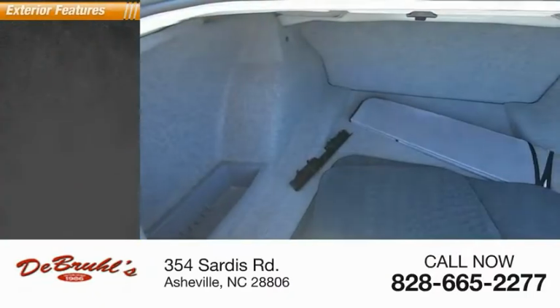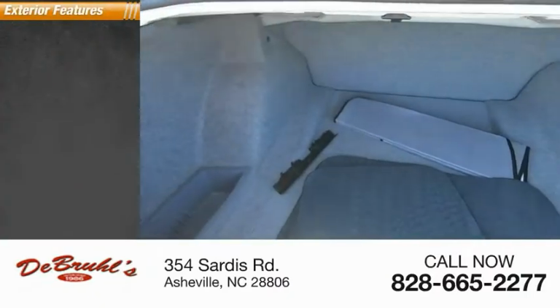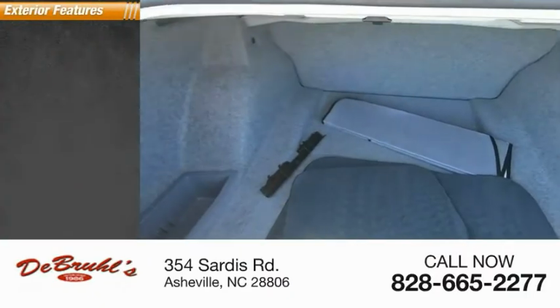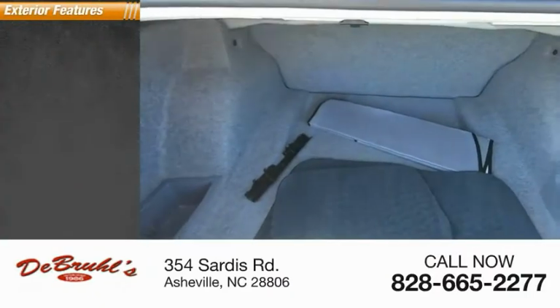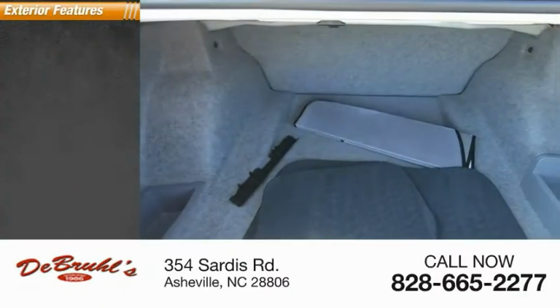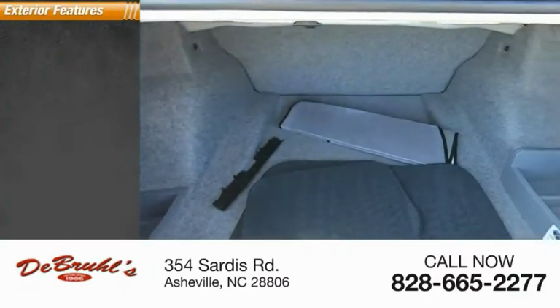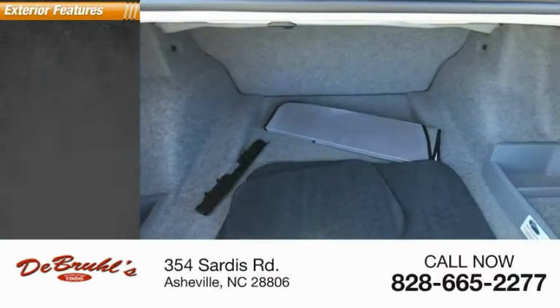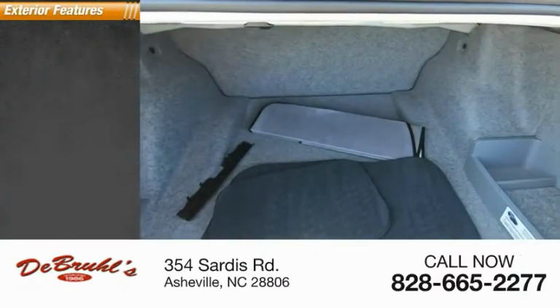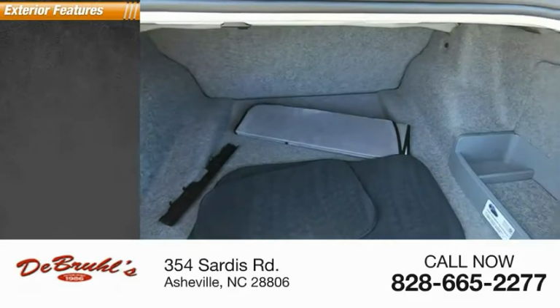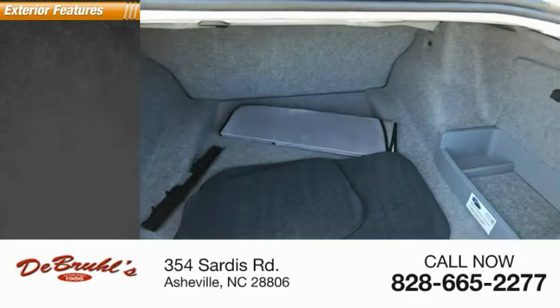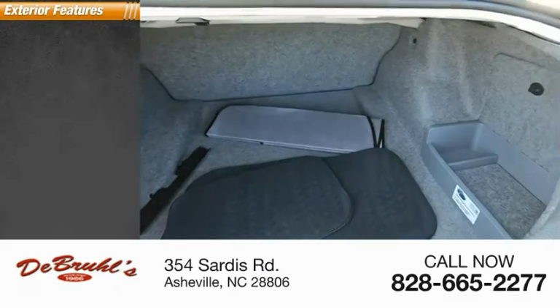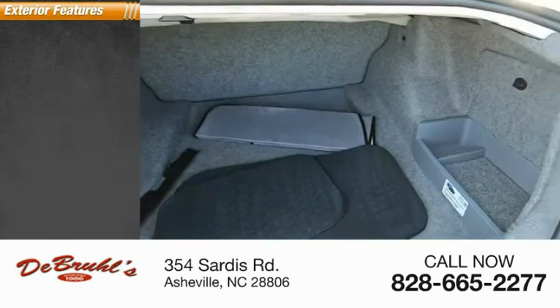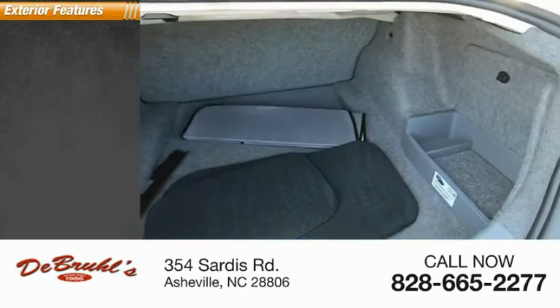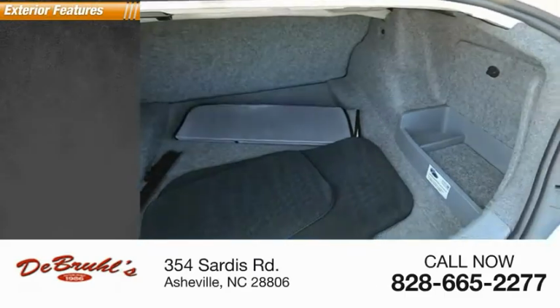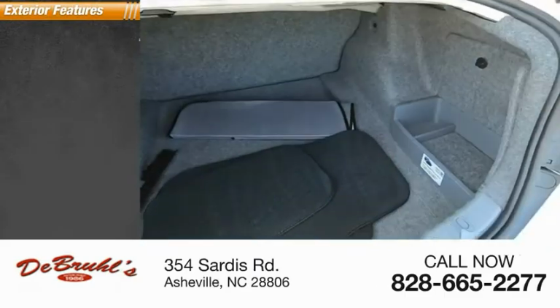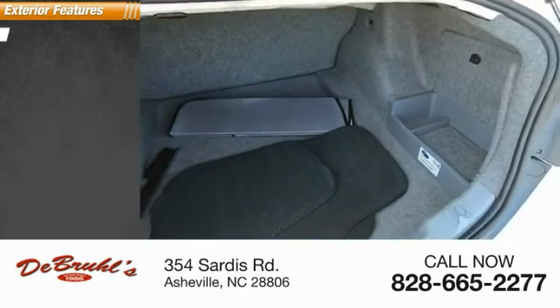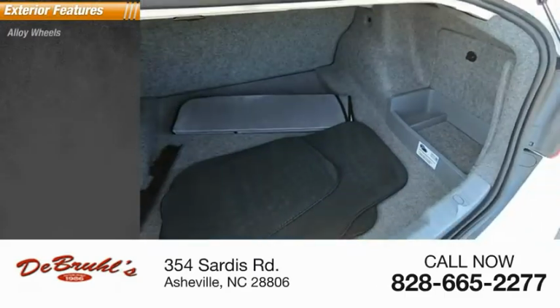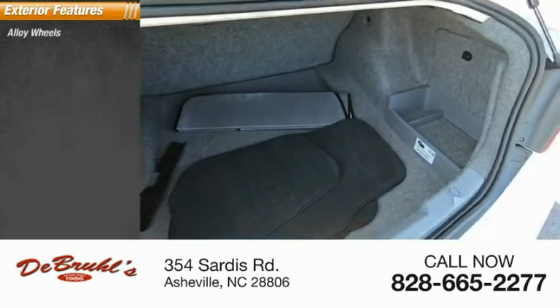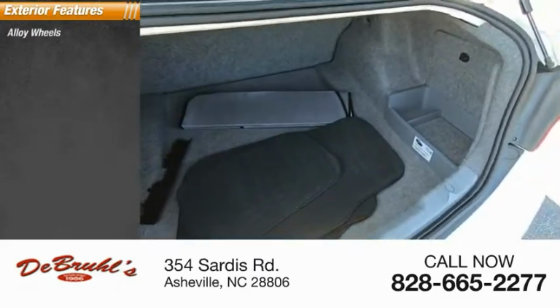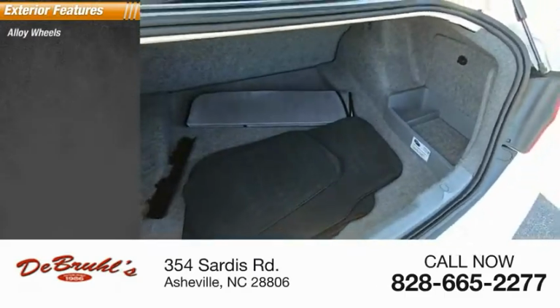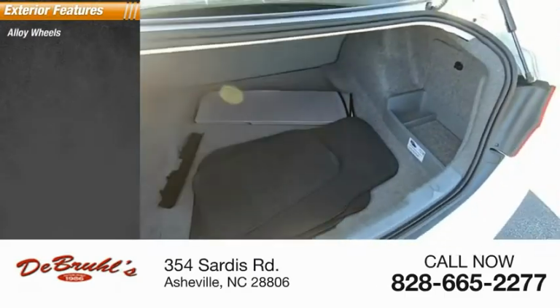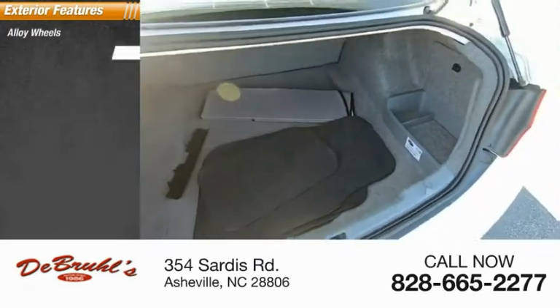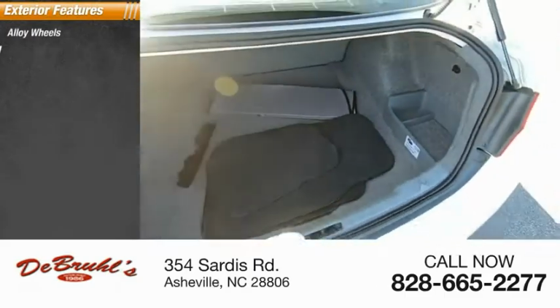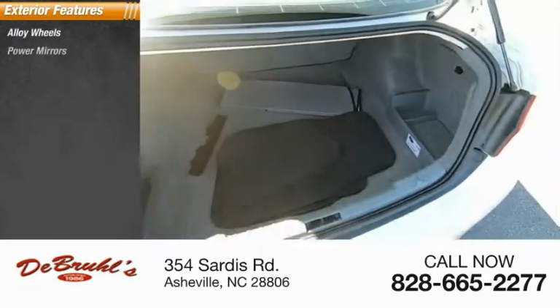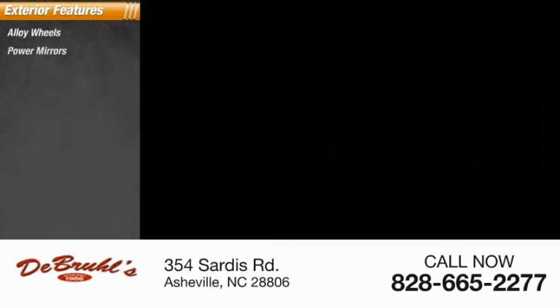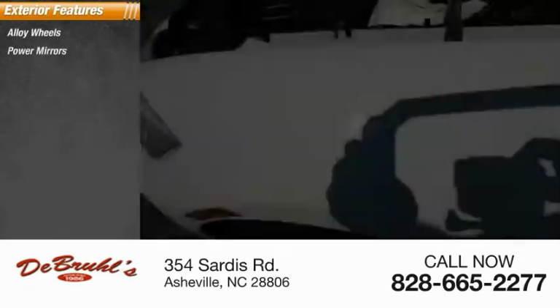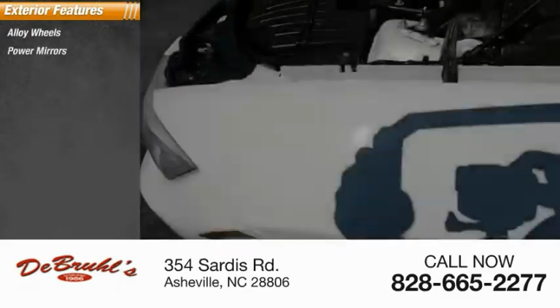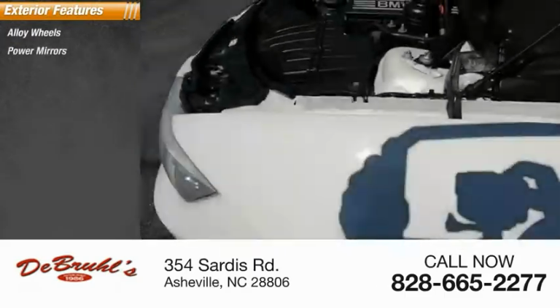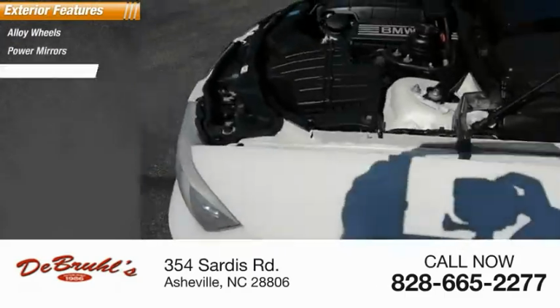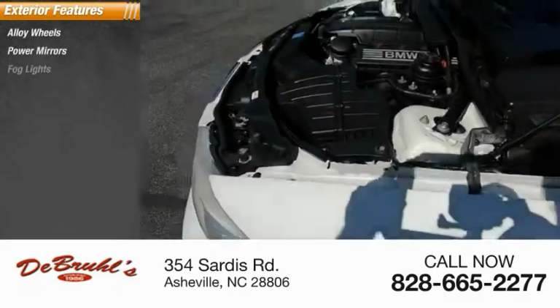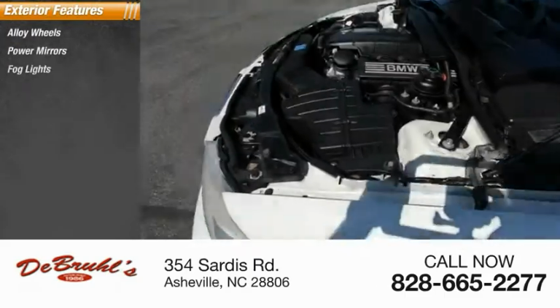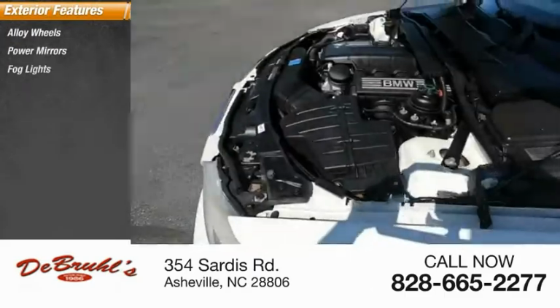Here are some of this vehicle's great options: alloy wheels, power mirrors, fog lights.